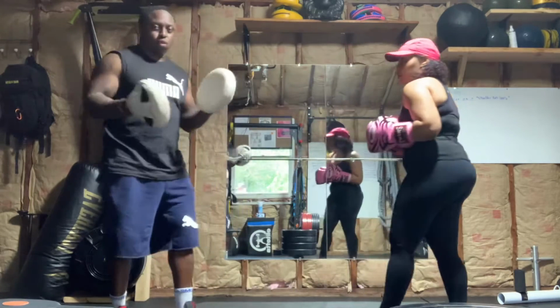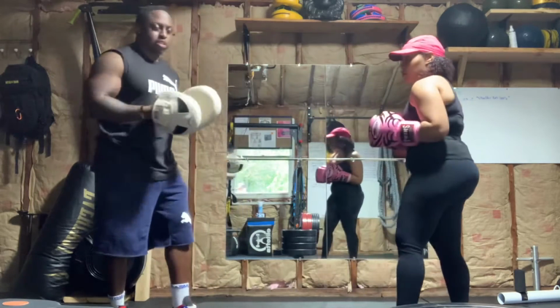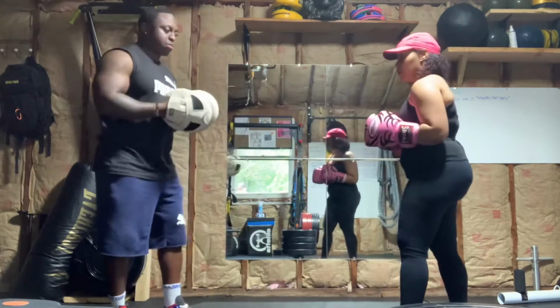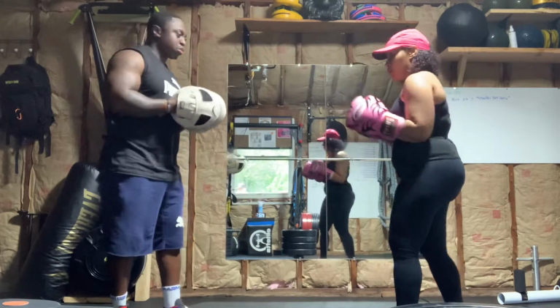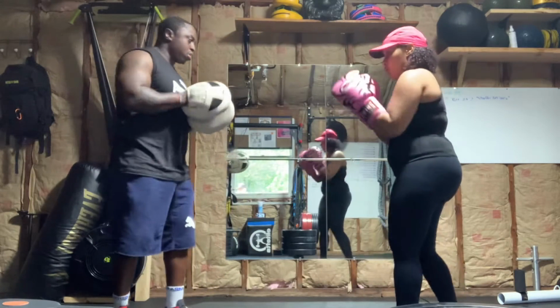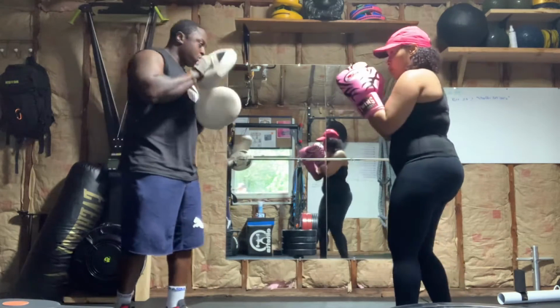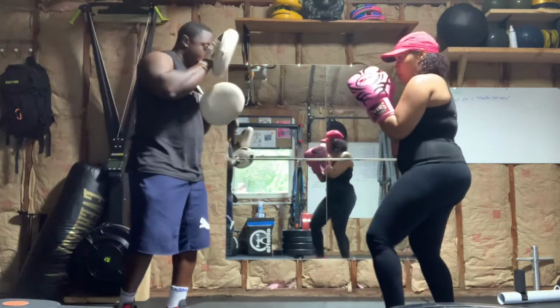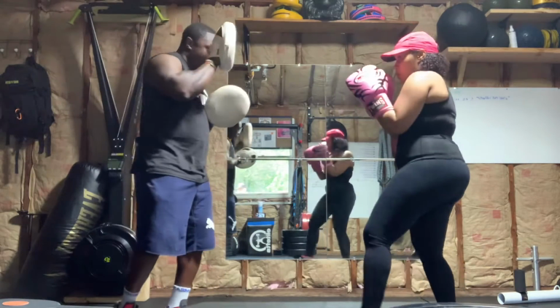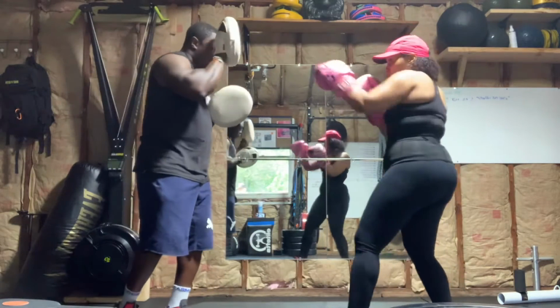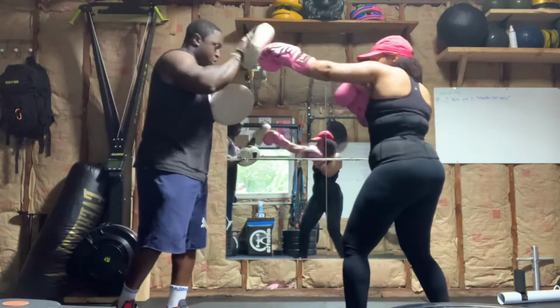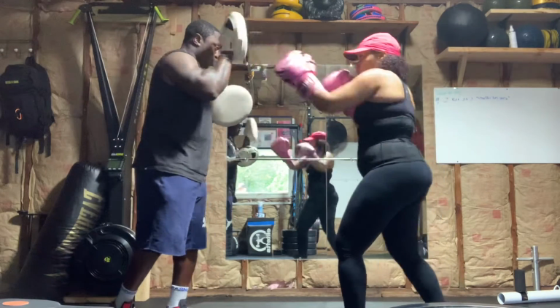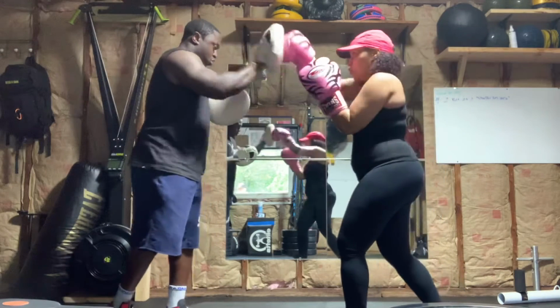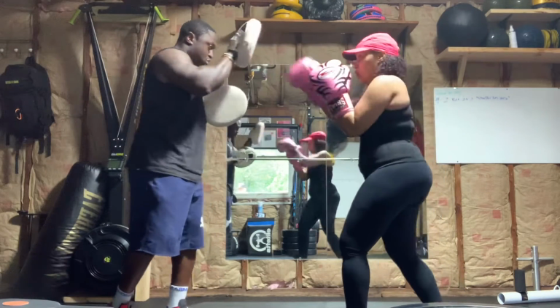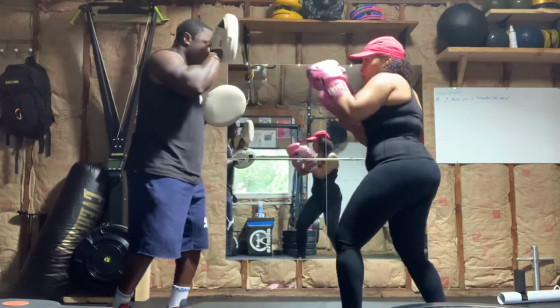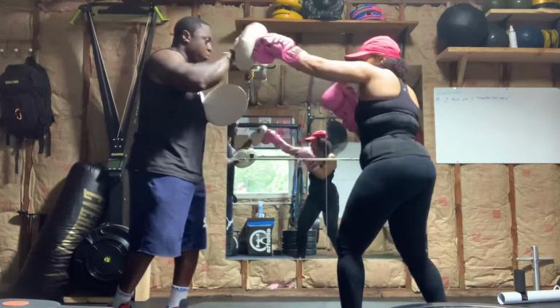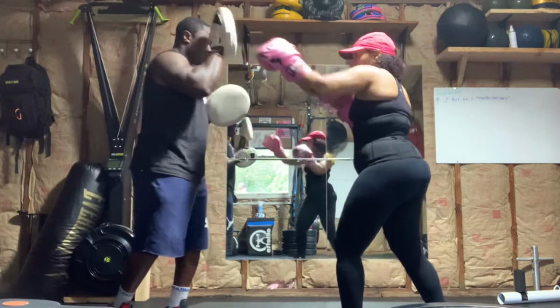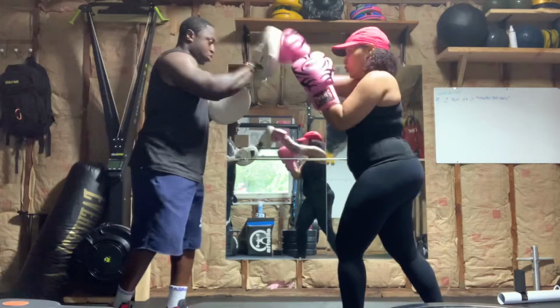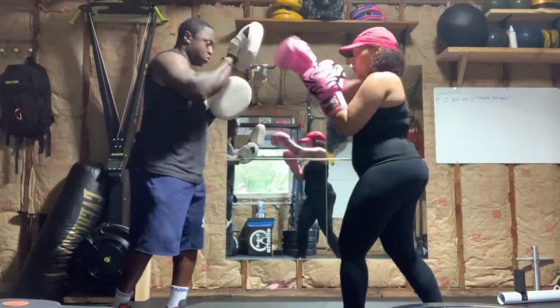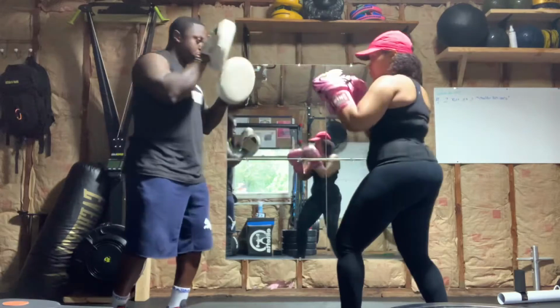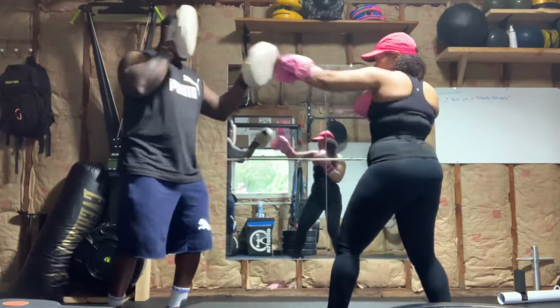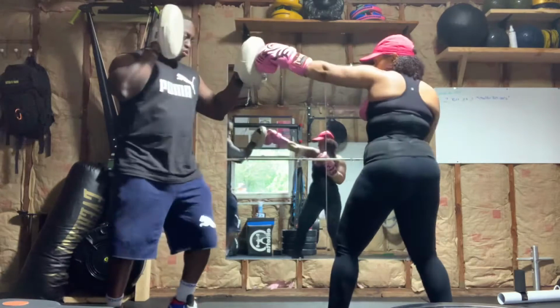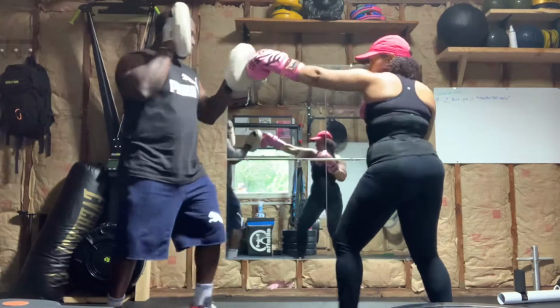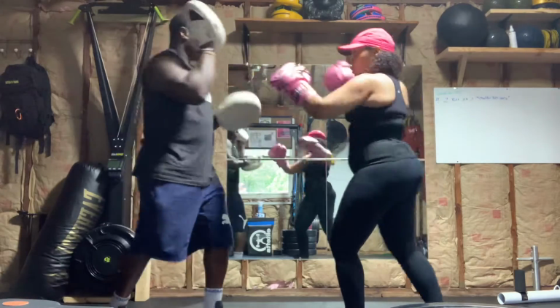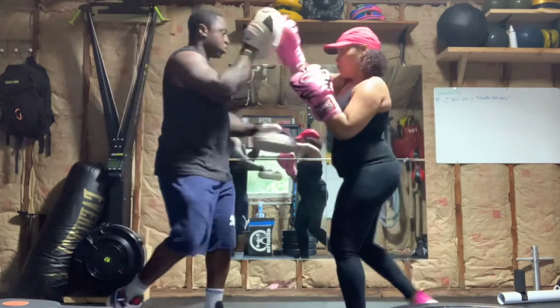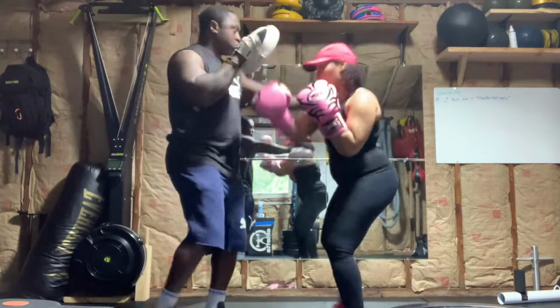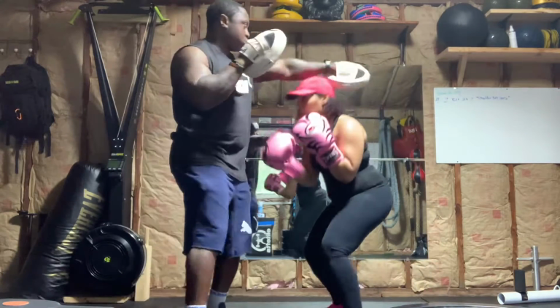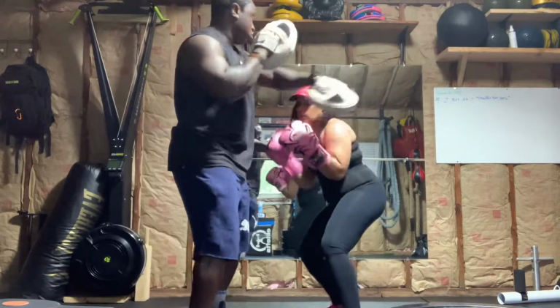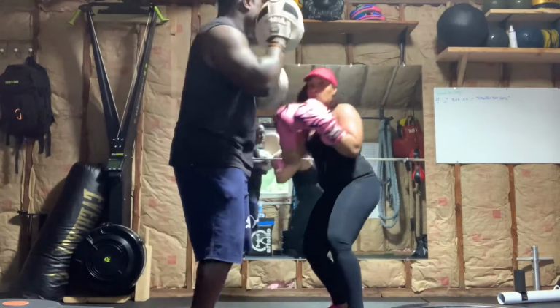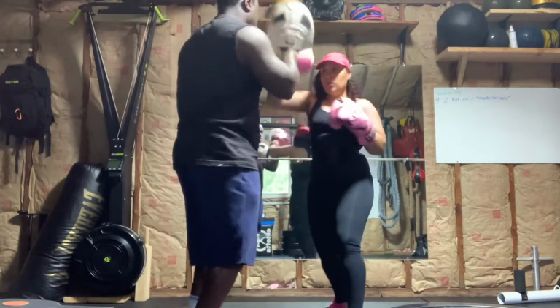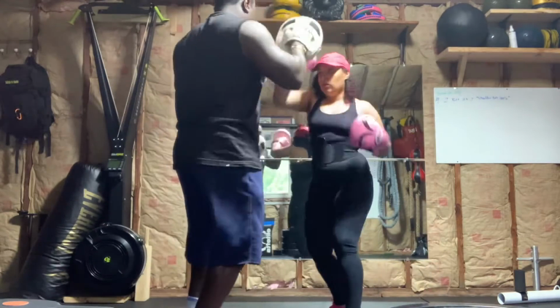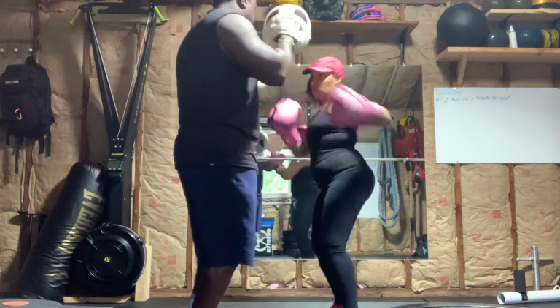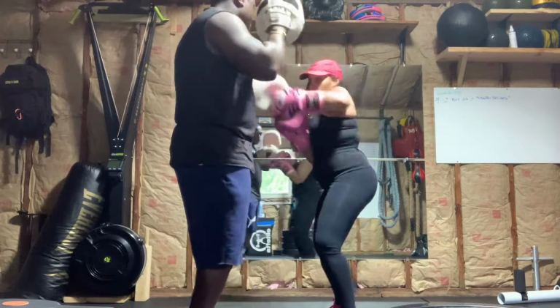So one more time, slow. One-two, one-two, stretch, two-three.